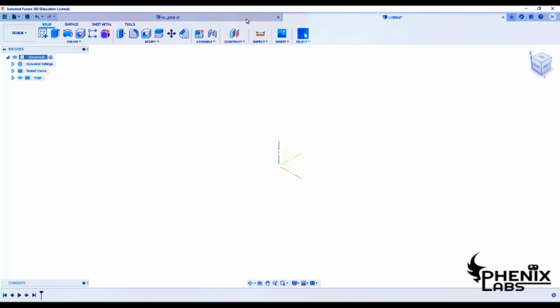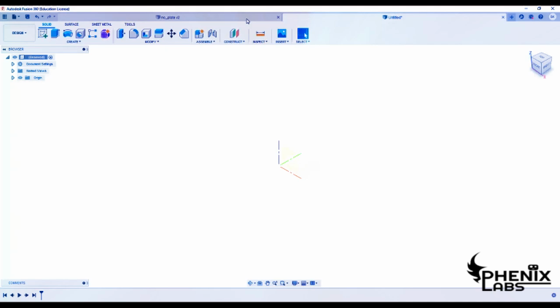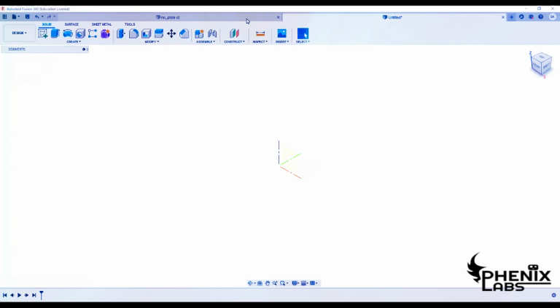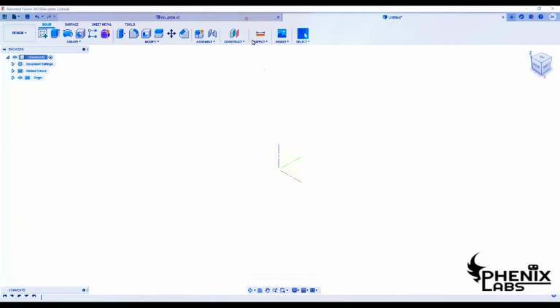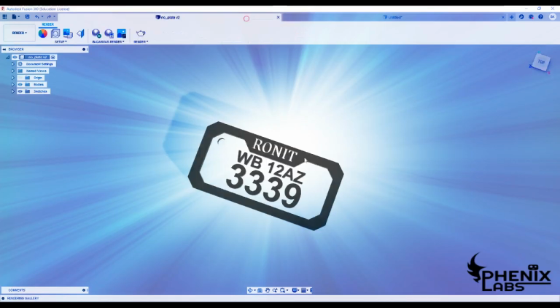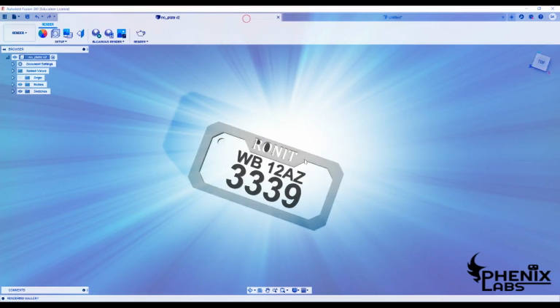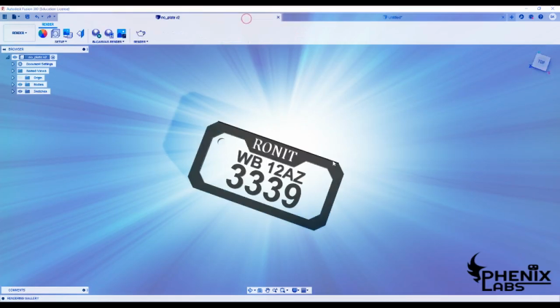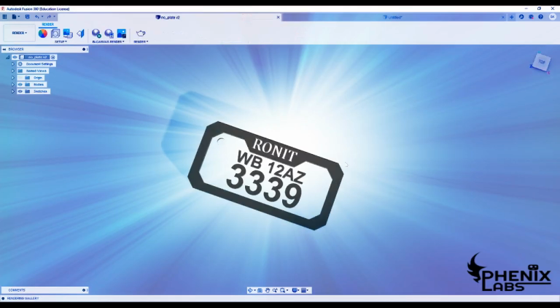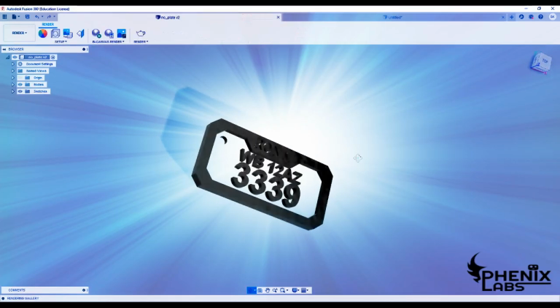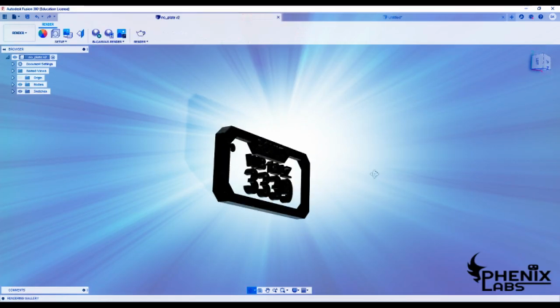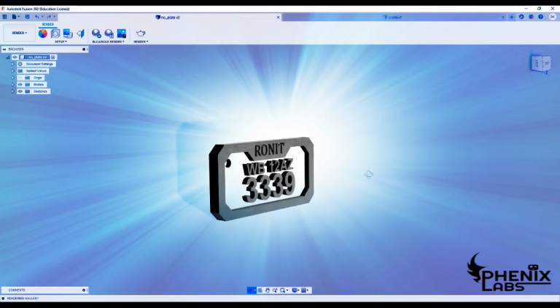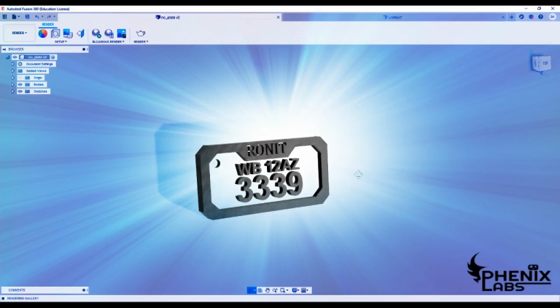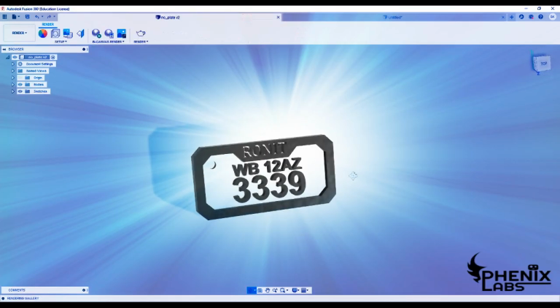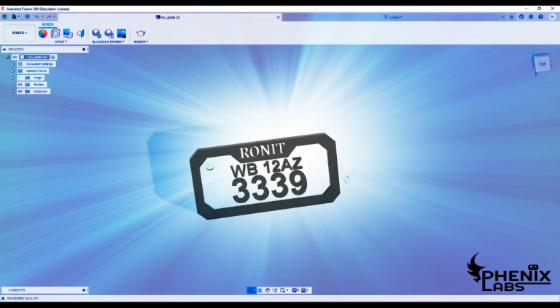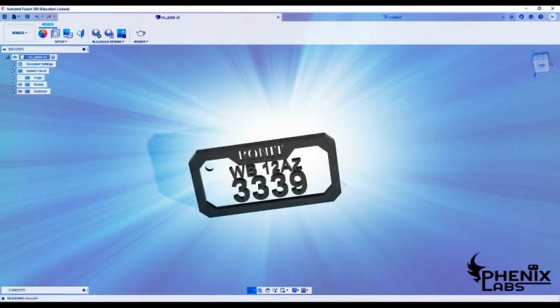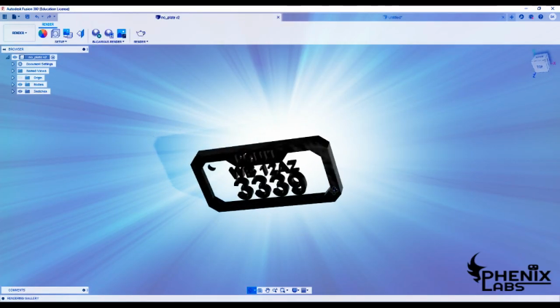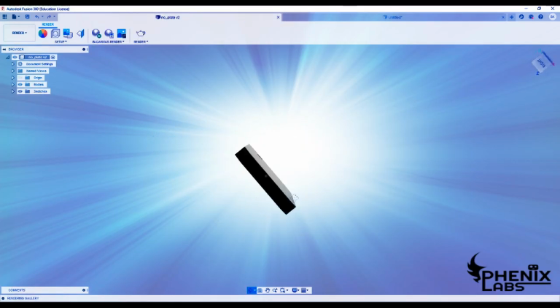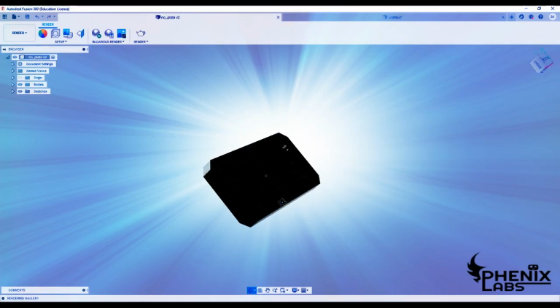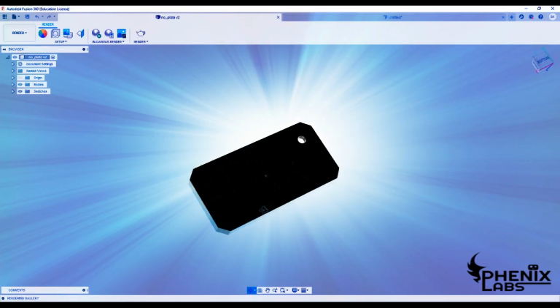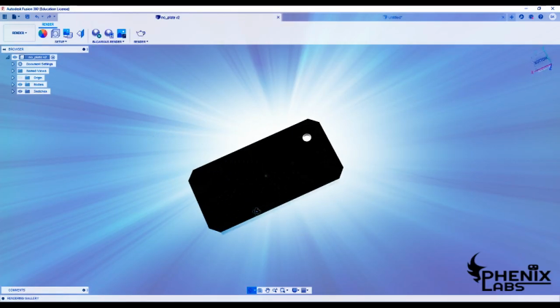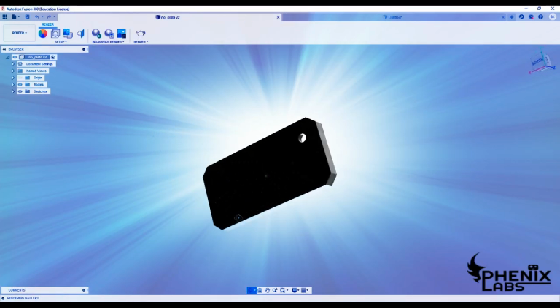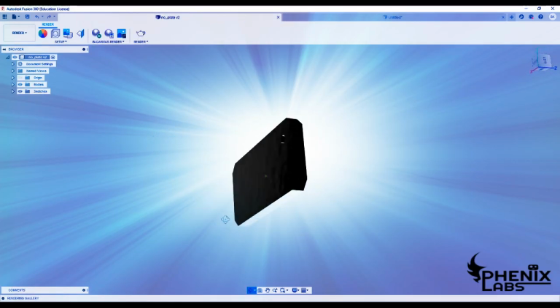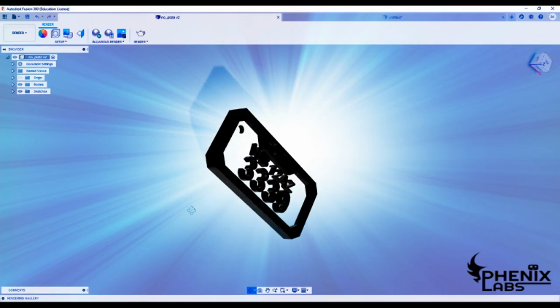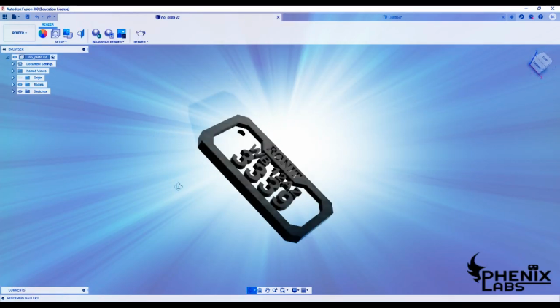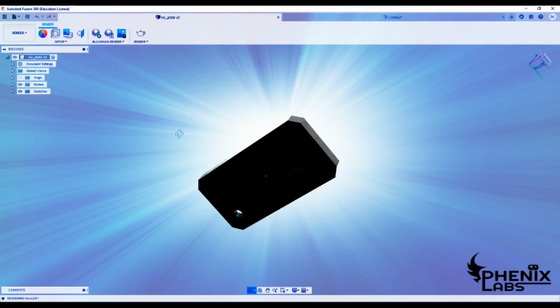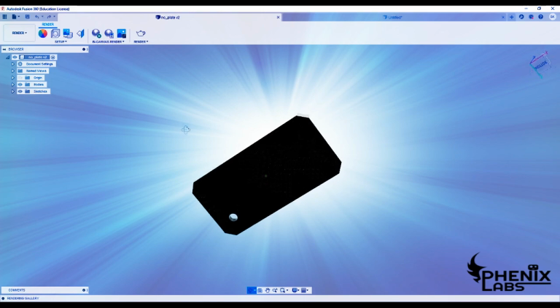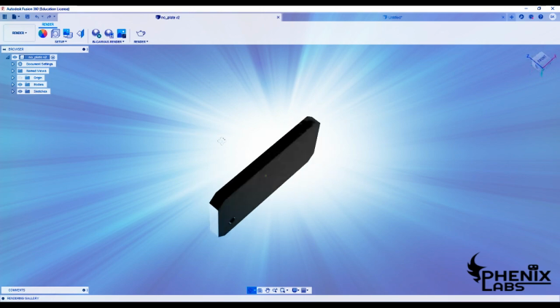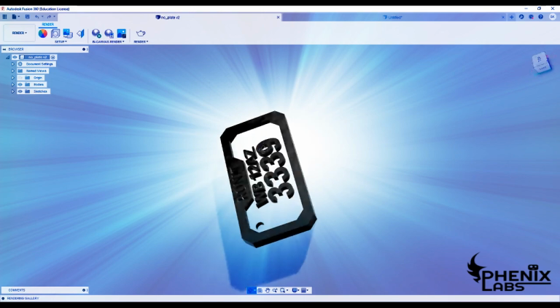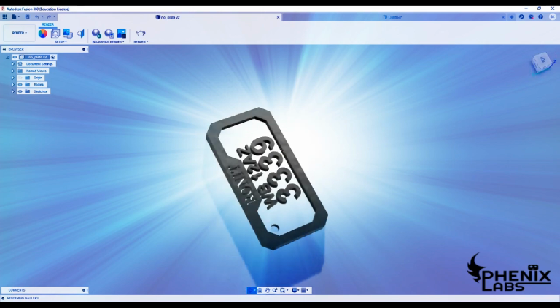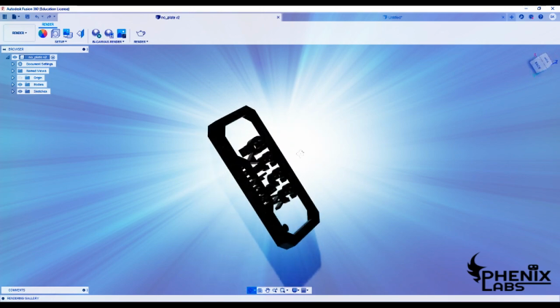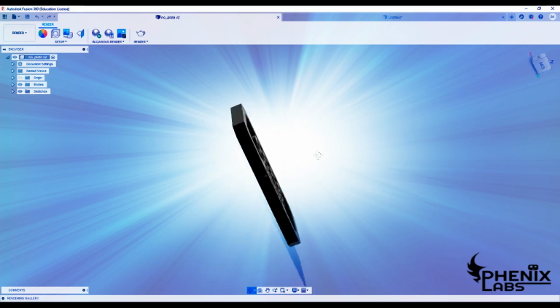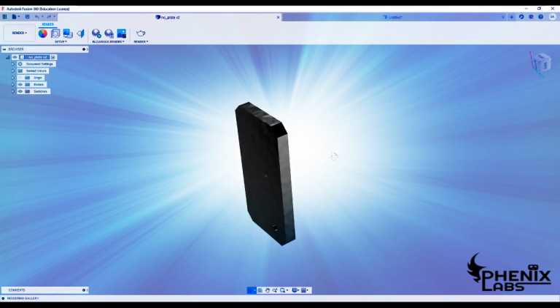Hey guys, welcome to my channel. Today I'll be showing you how to design a keychain in Fusion 360.